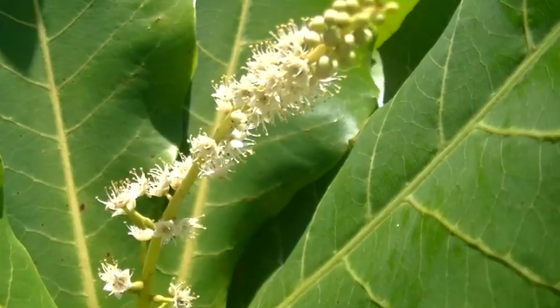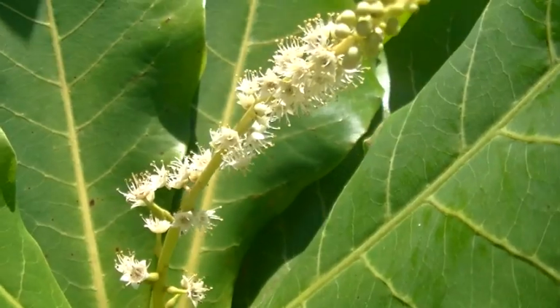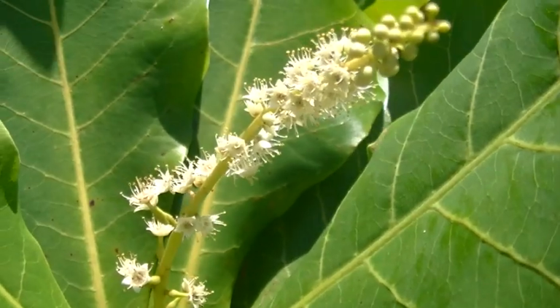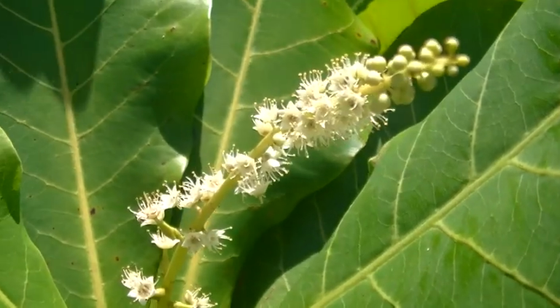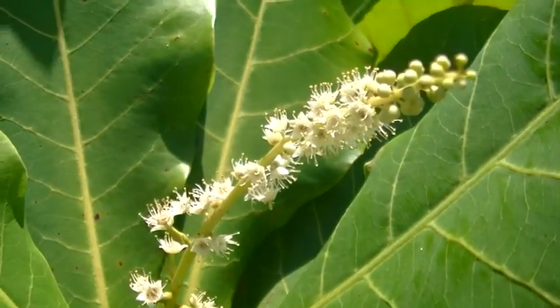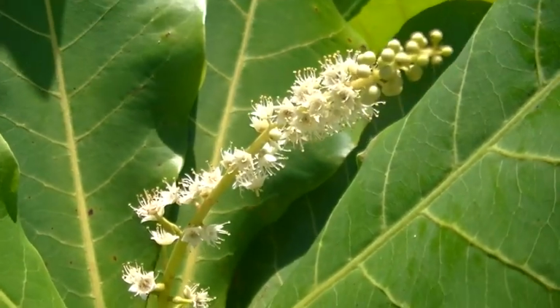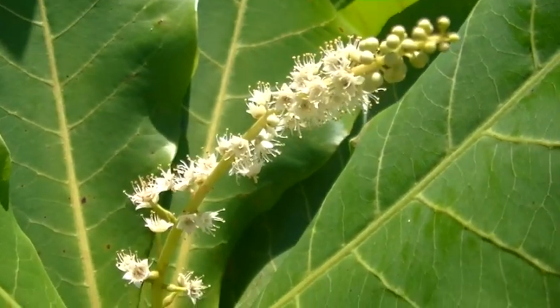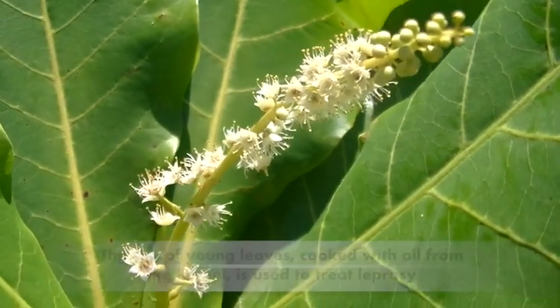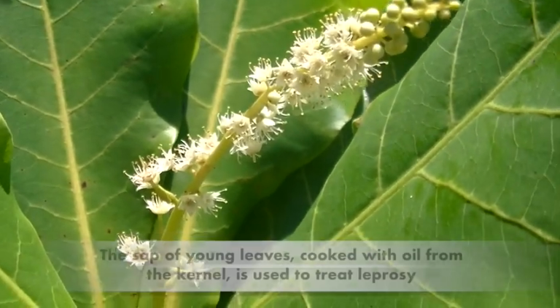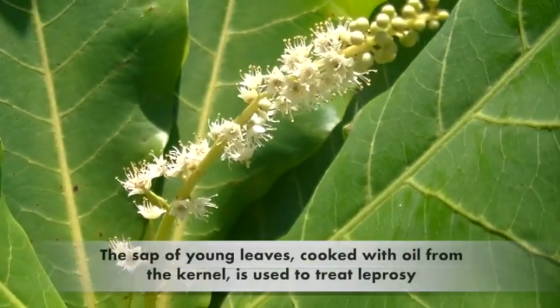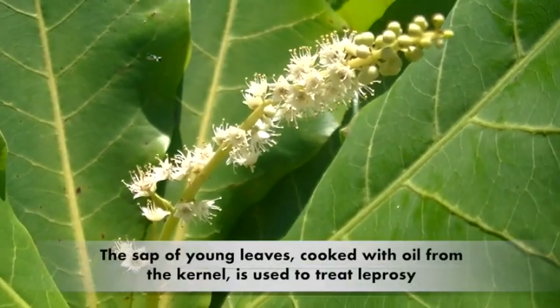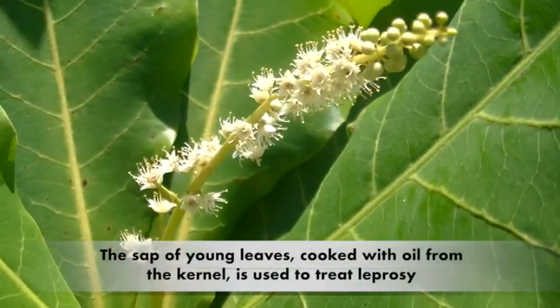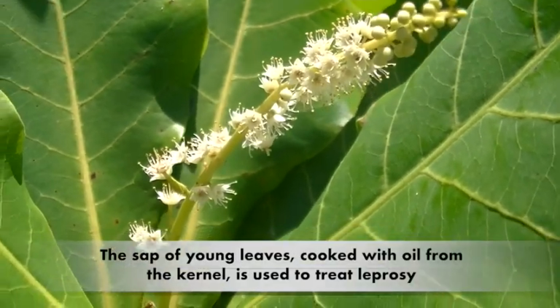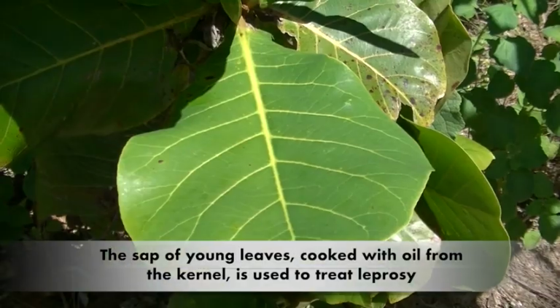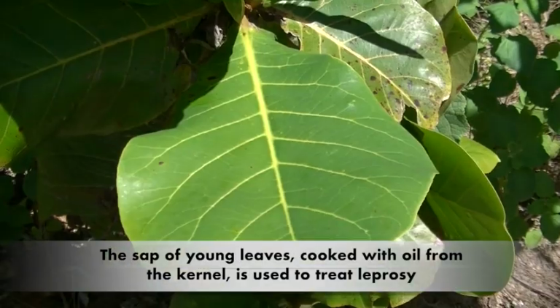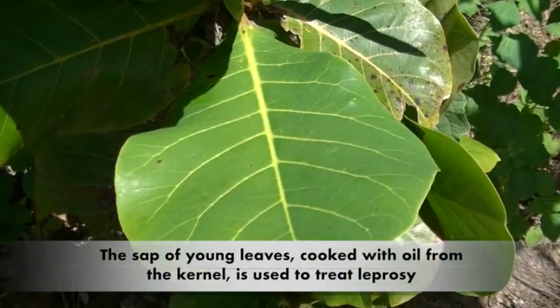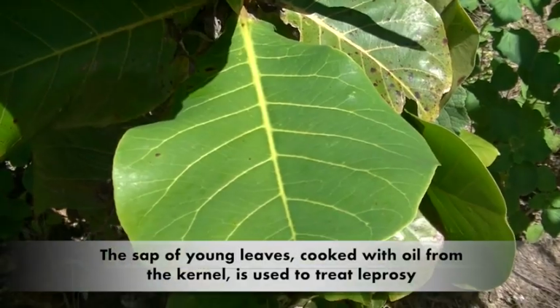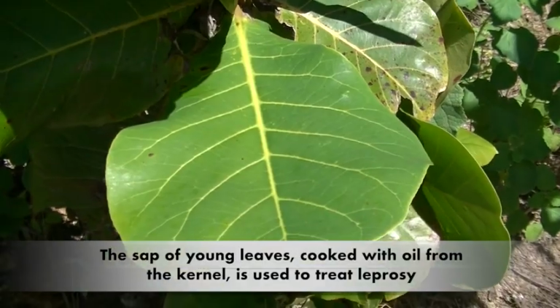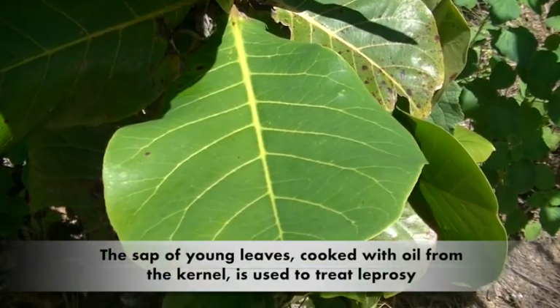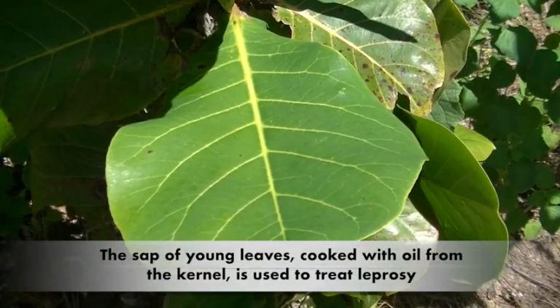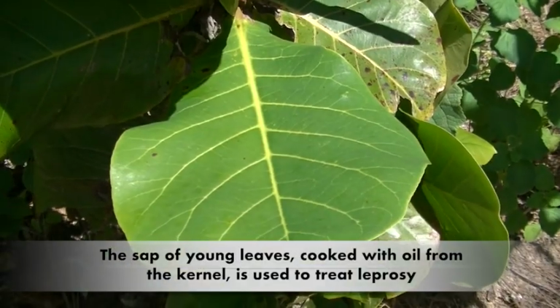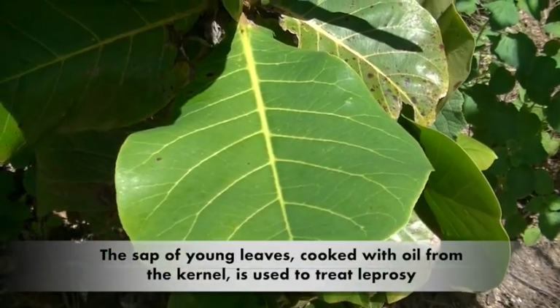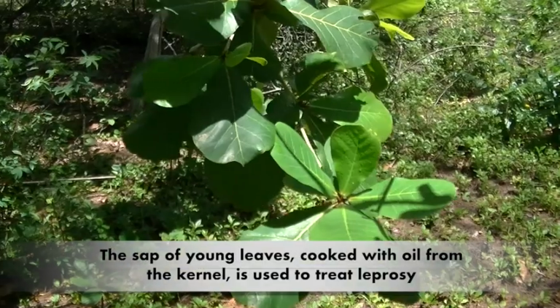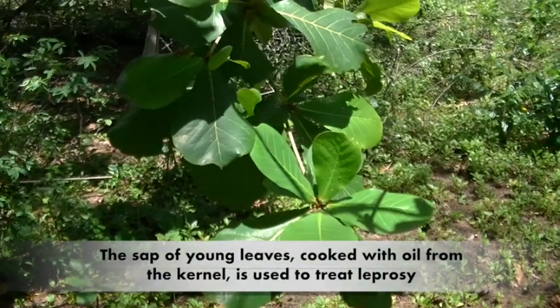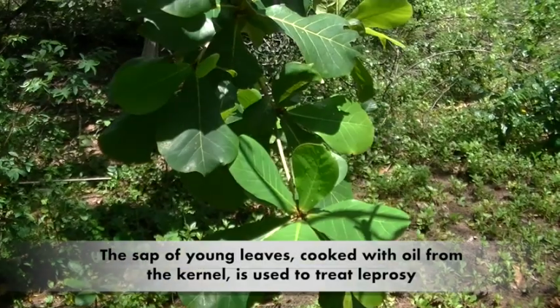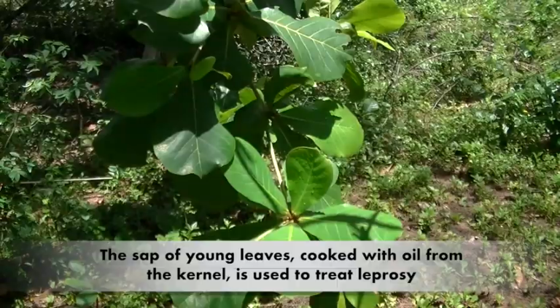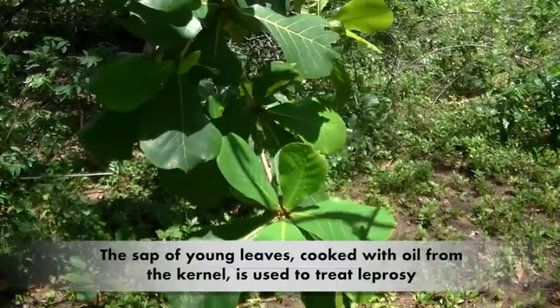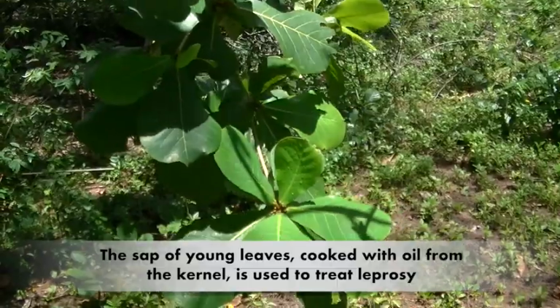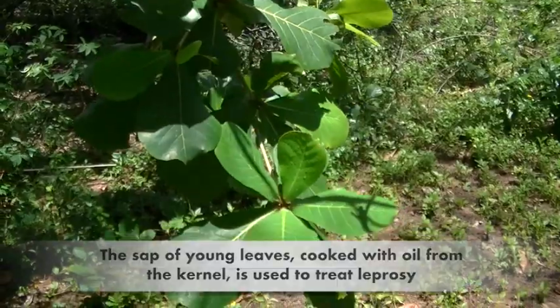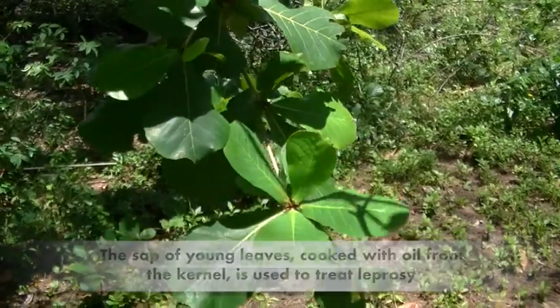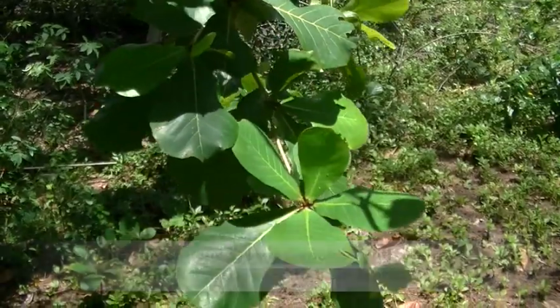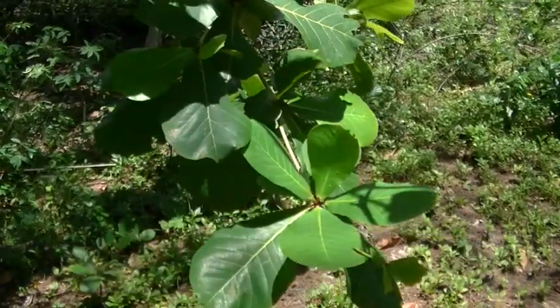The young leaves are used to cure headaches and colic. An infusion of the leaves is used to treat jaundice and indigestion.